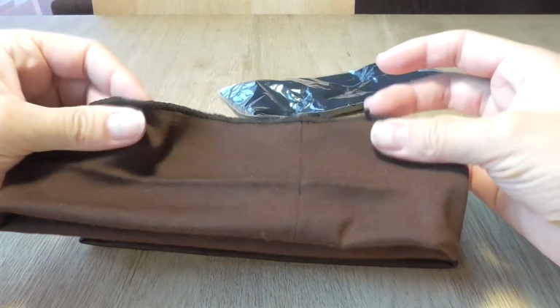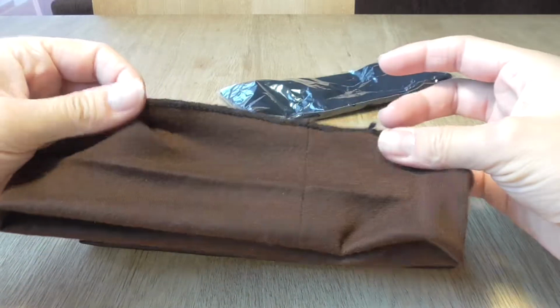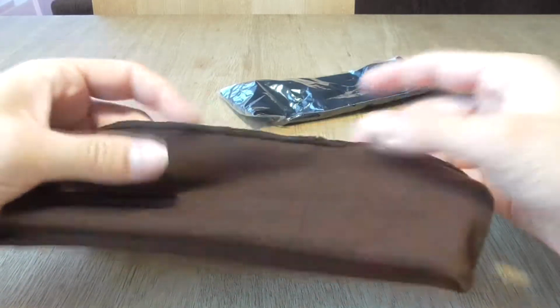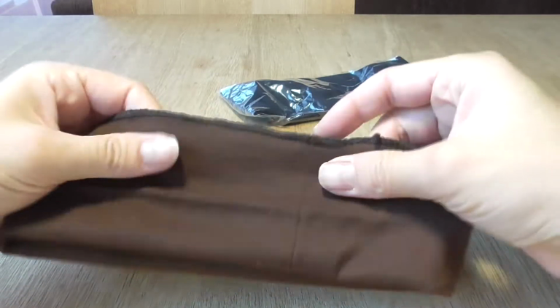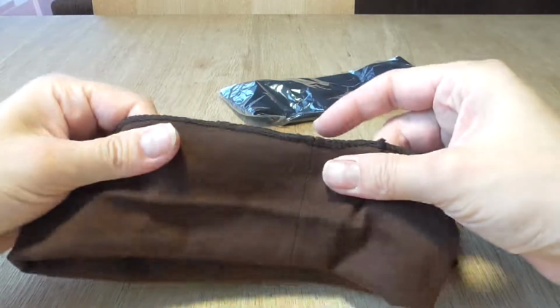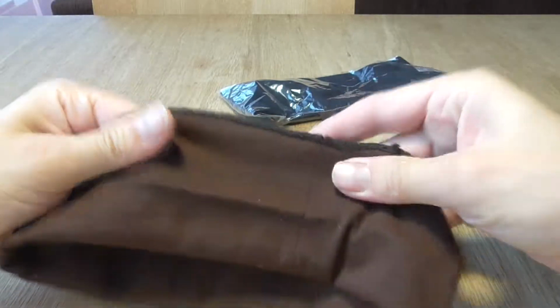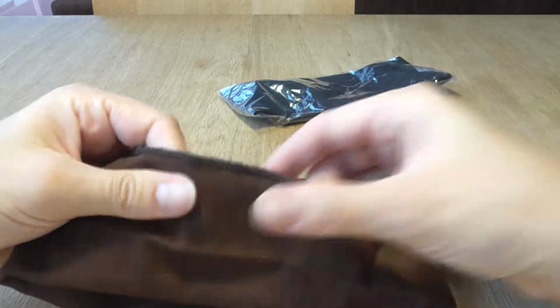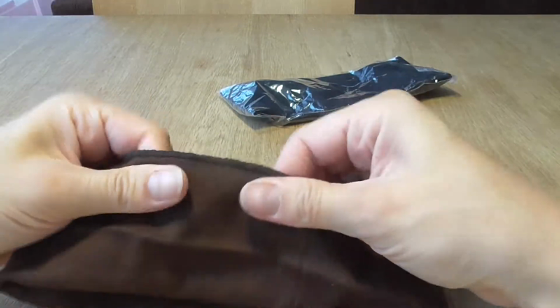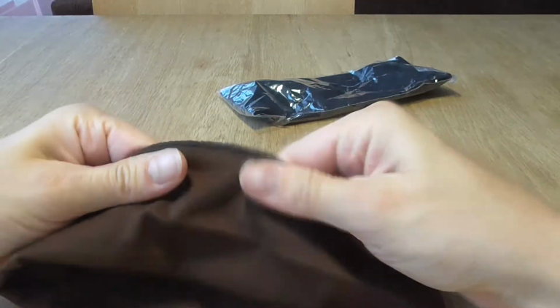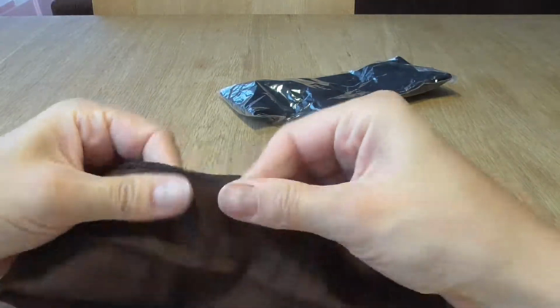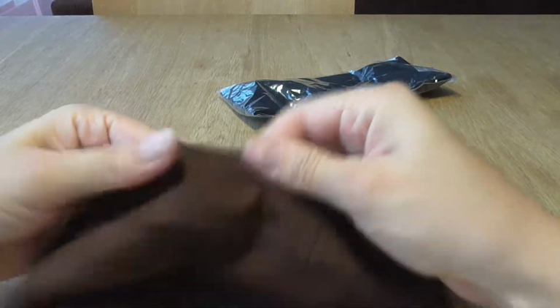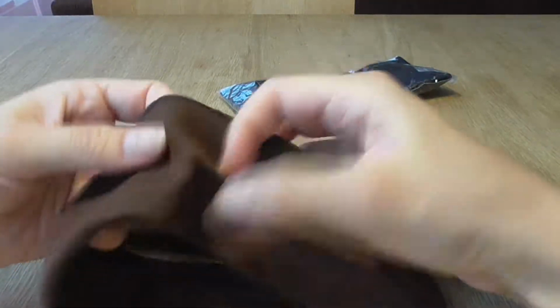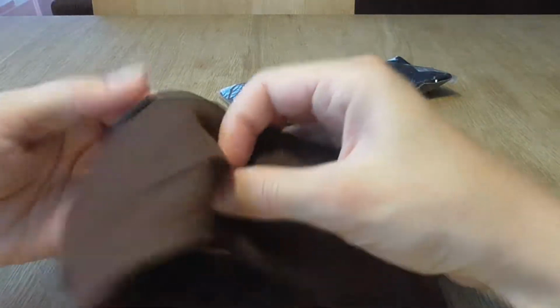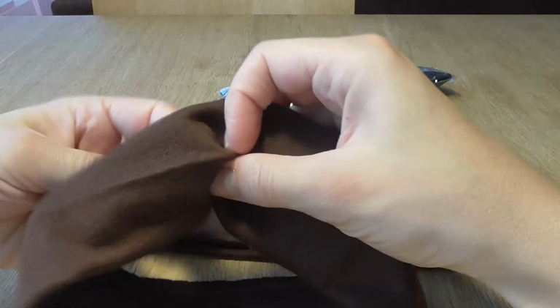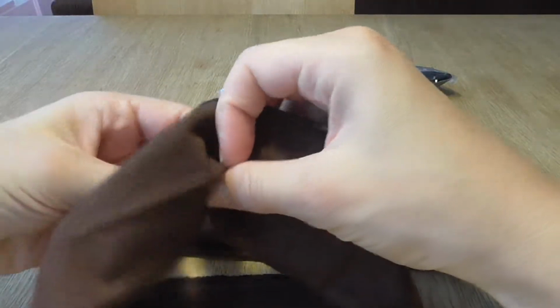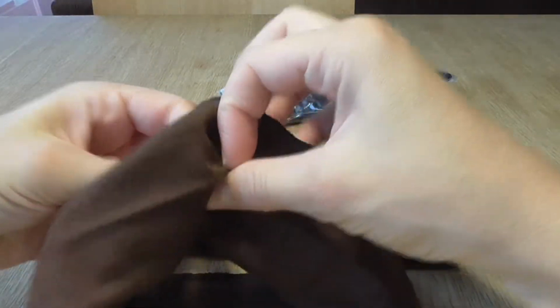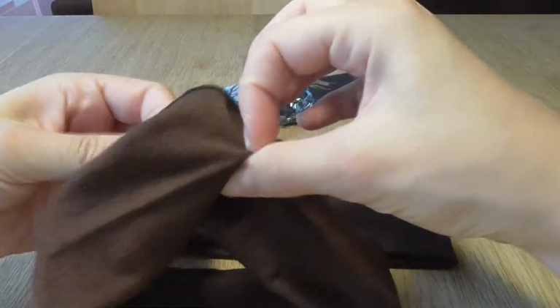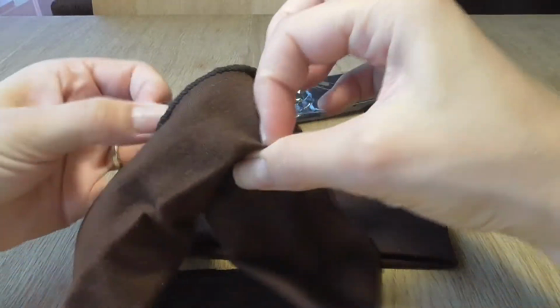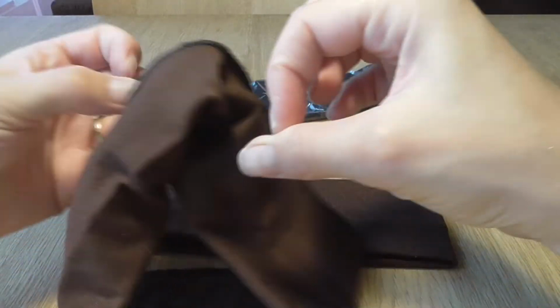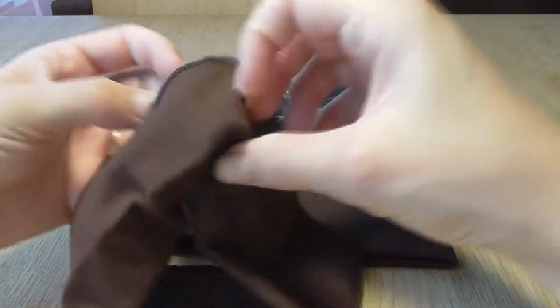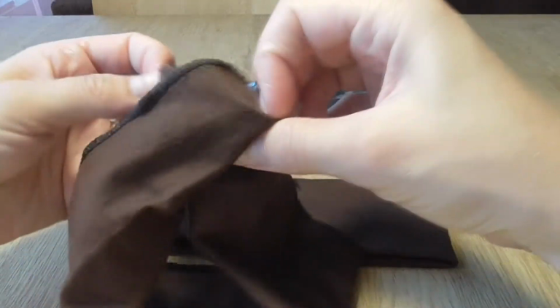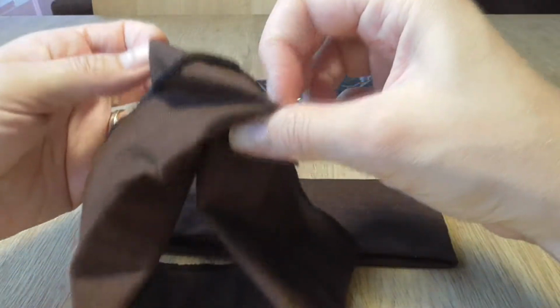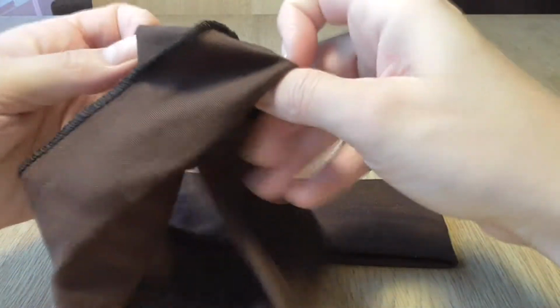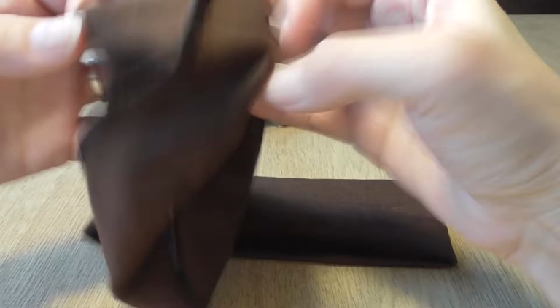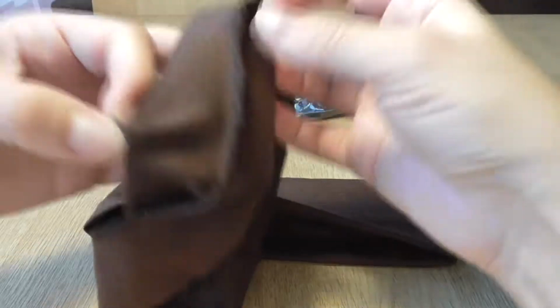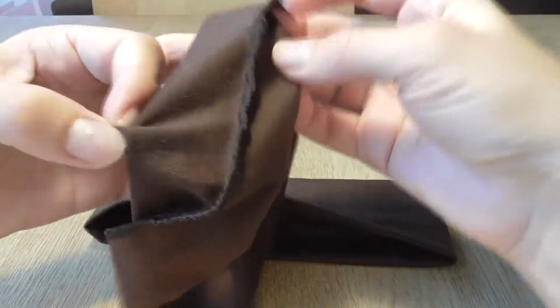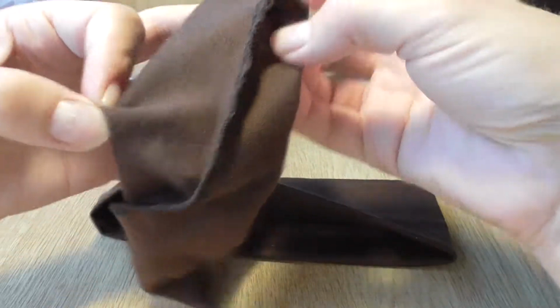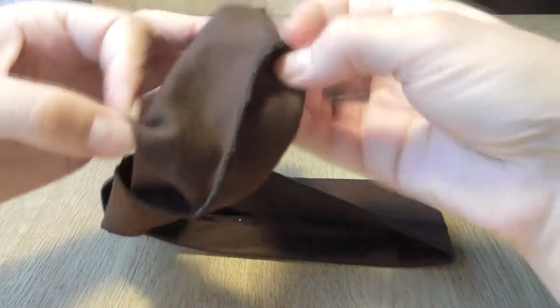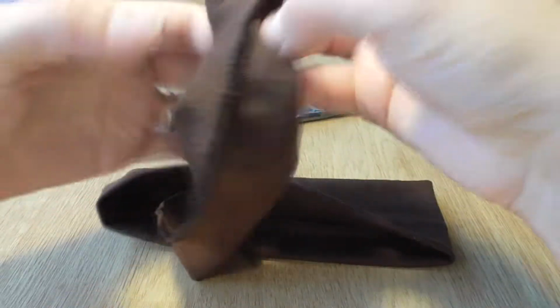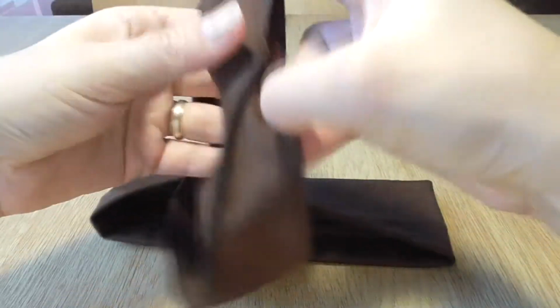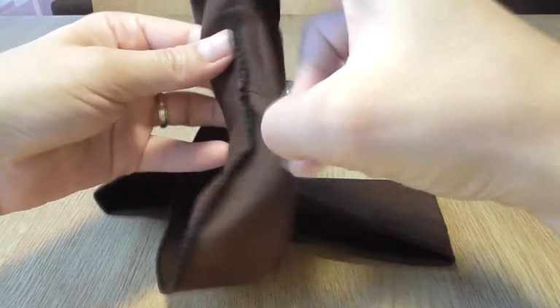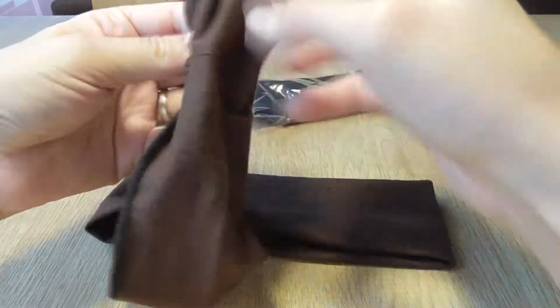One thing — the stitch is in the middle, but it might slide to the edge and come visible.